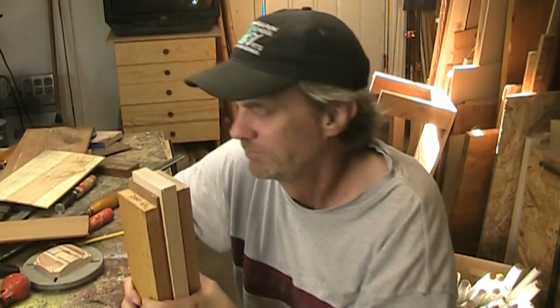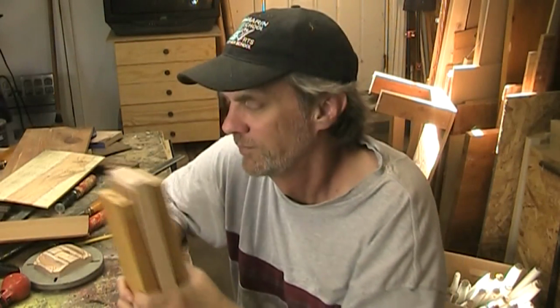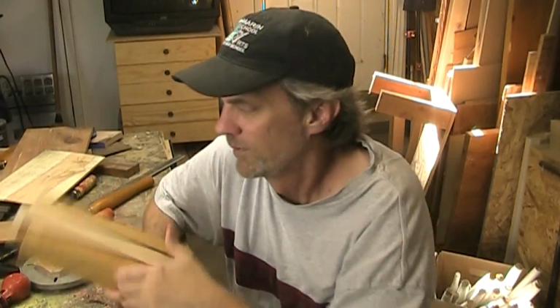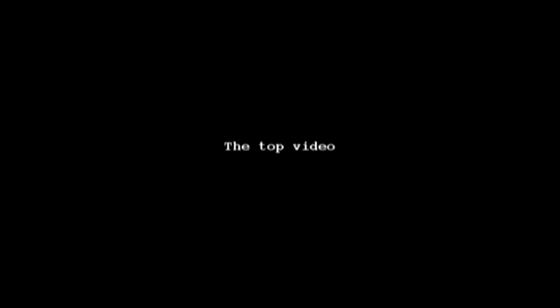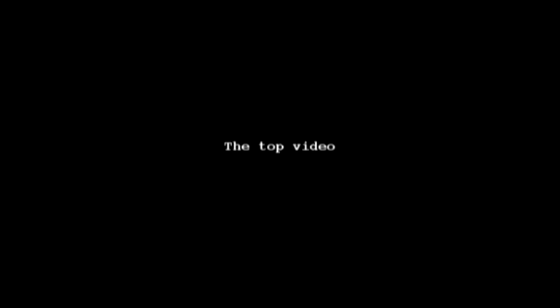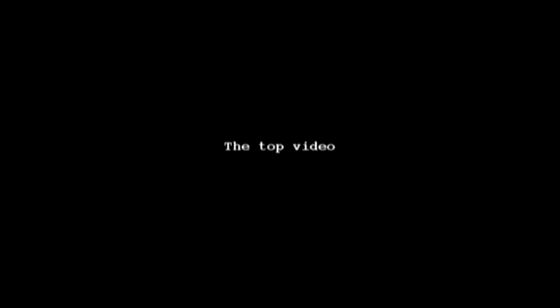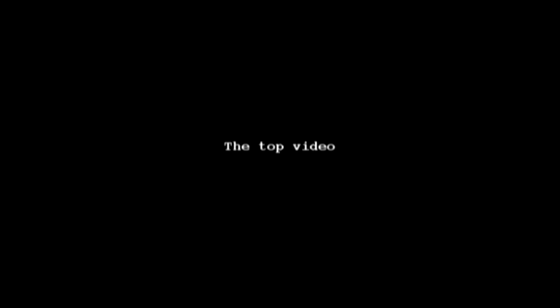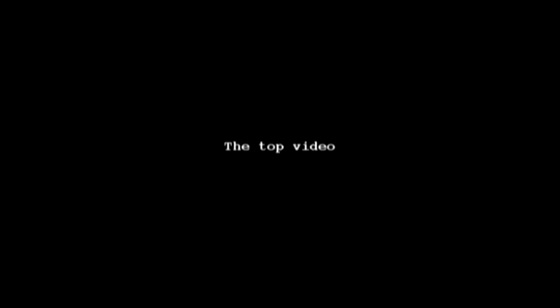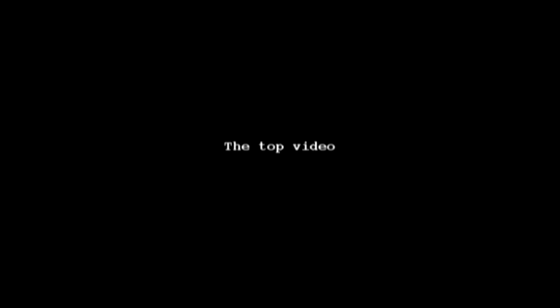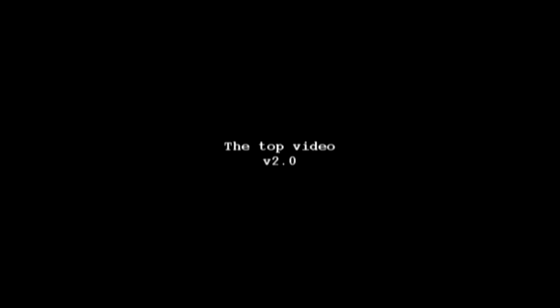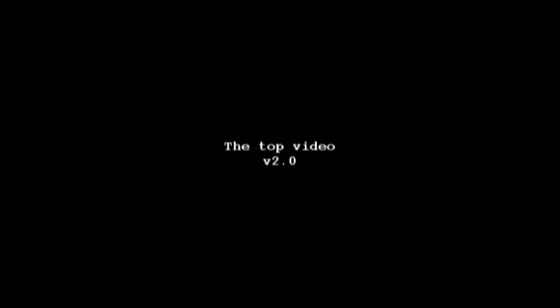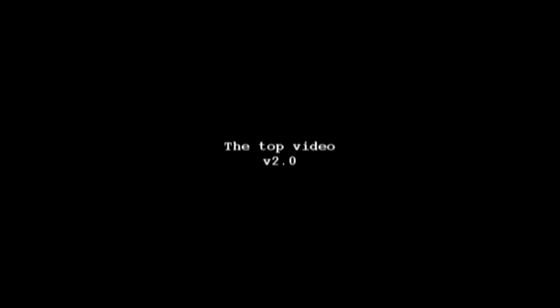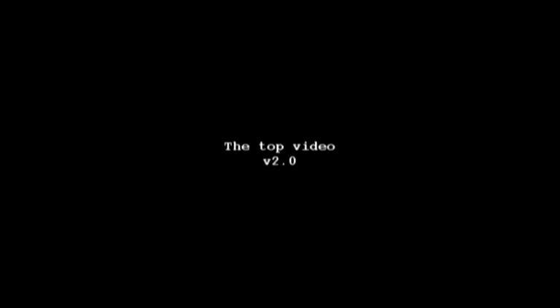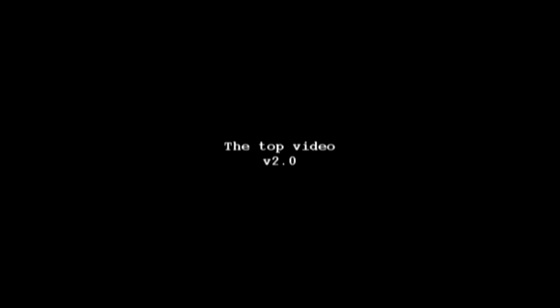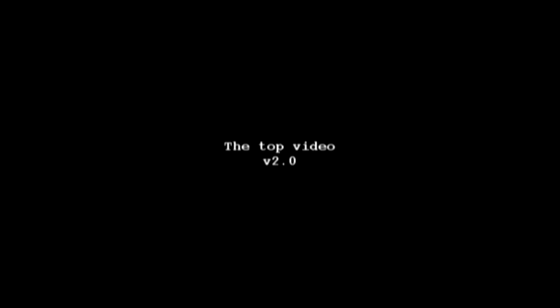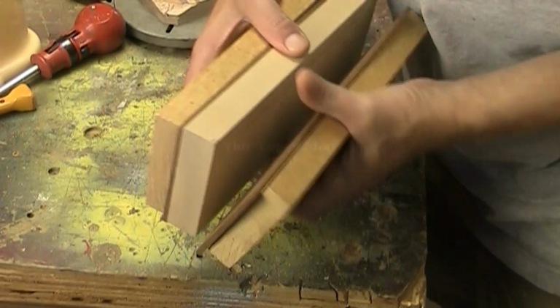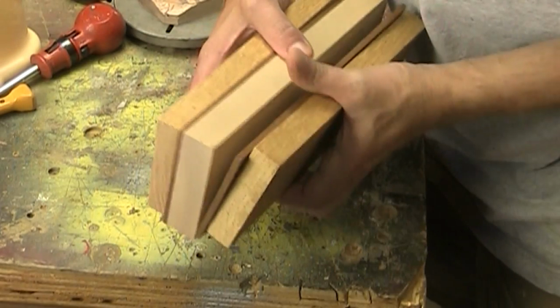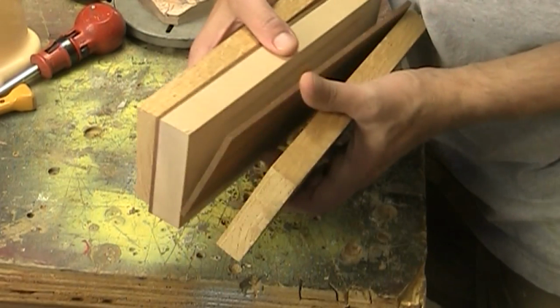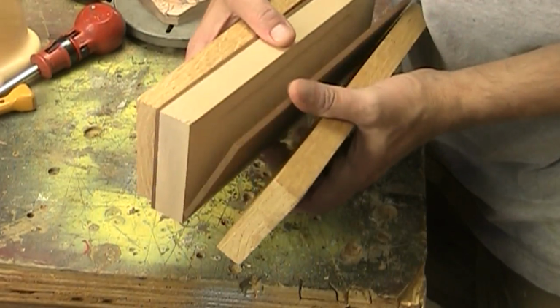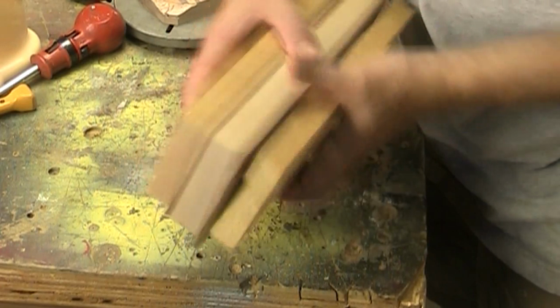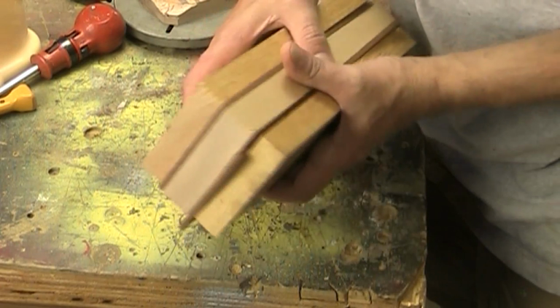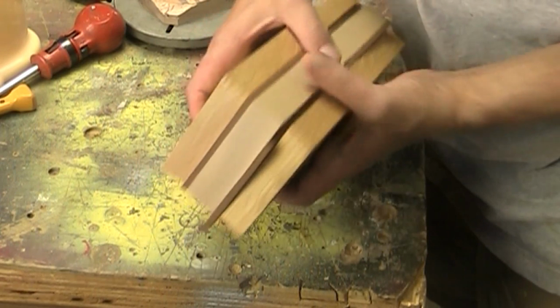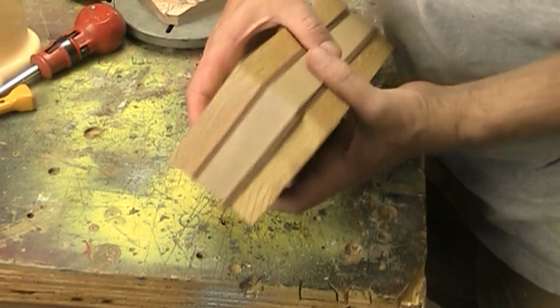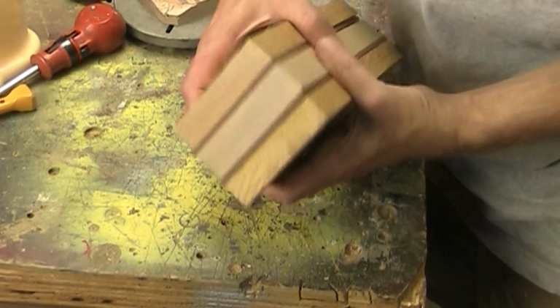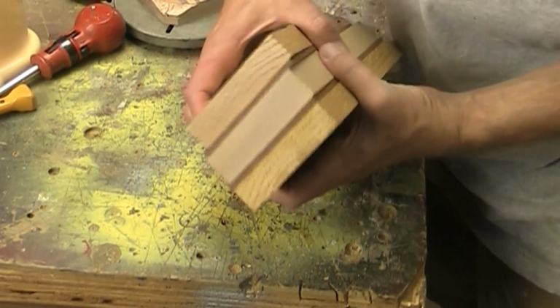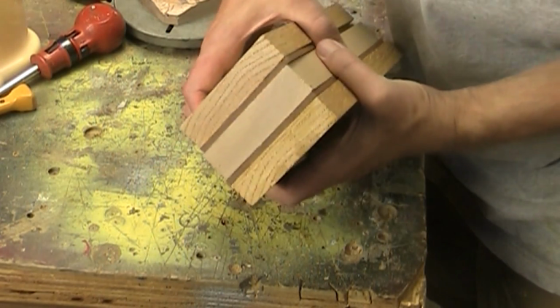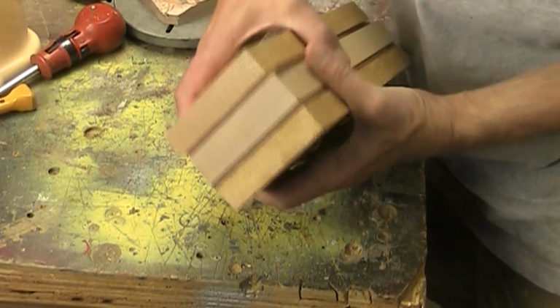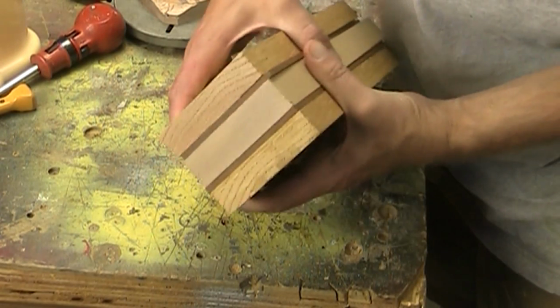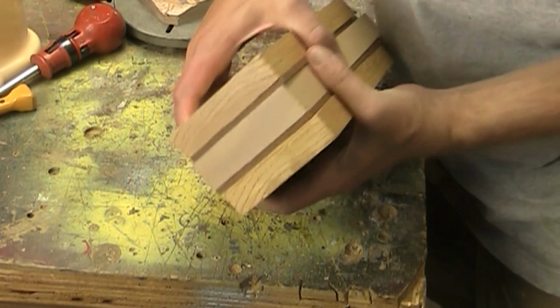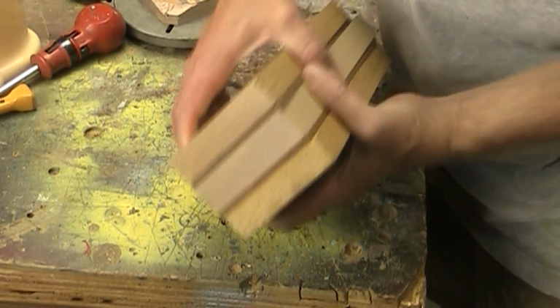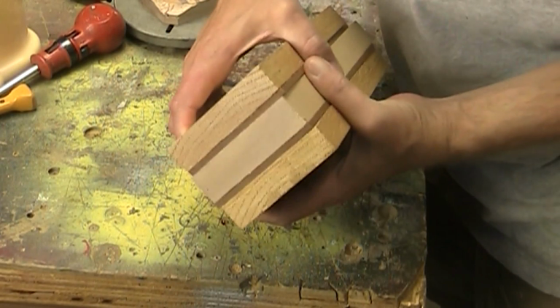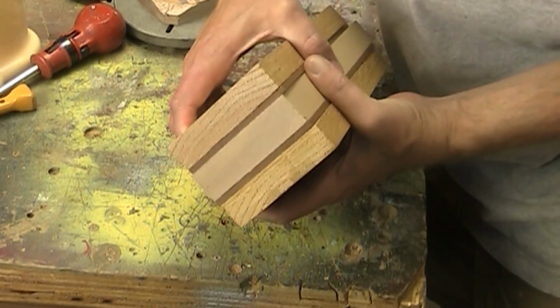So I've got different types of contrasting woods that I'm going to glue together to make one piece.